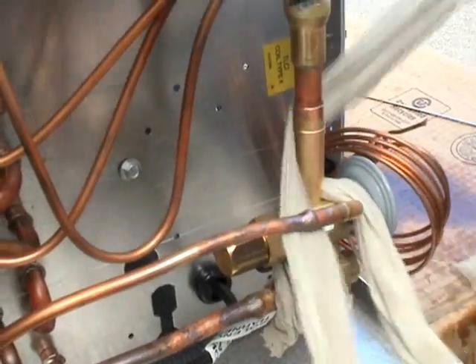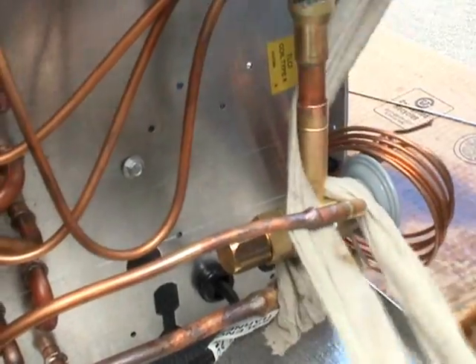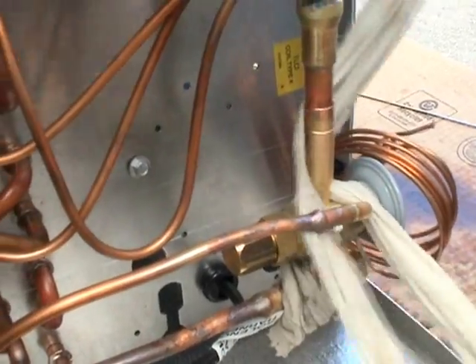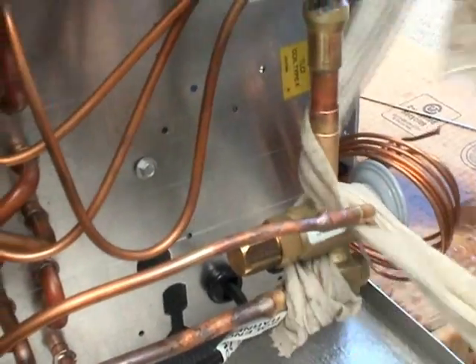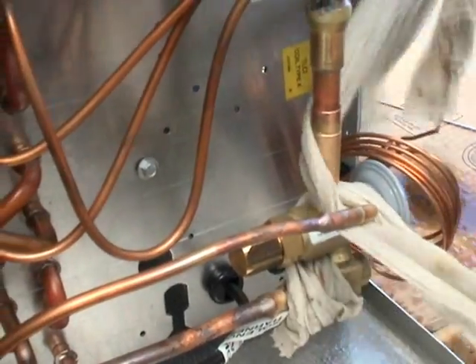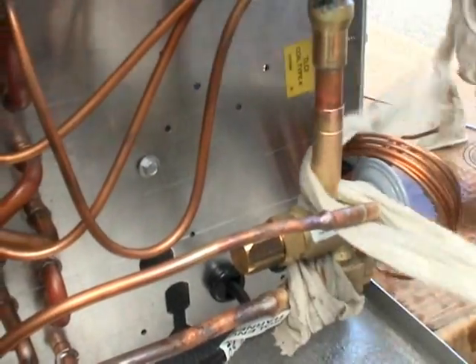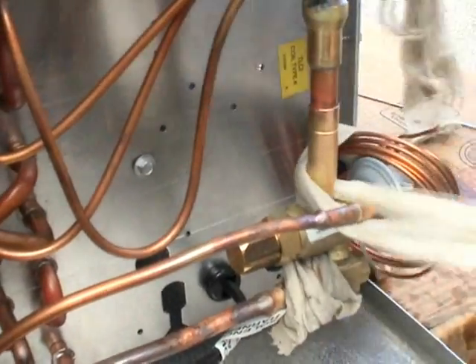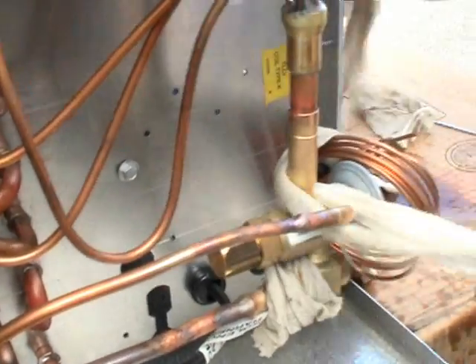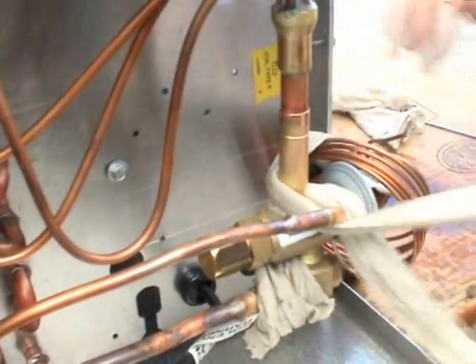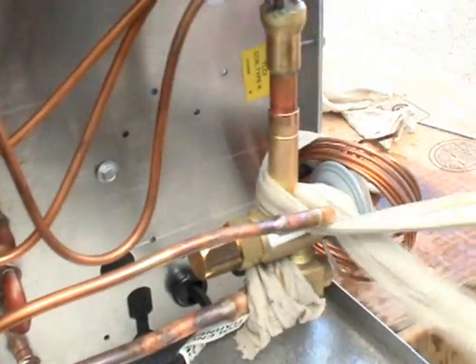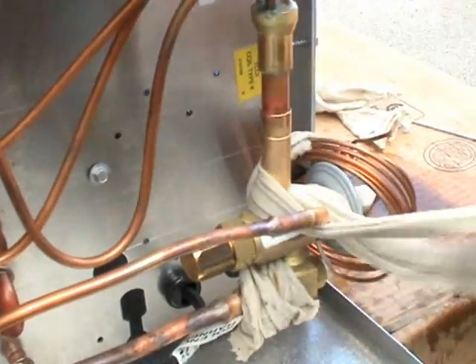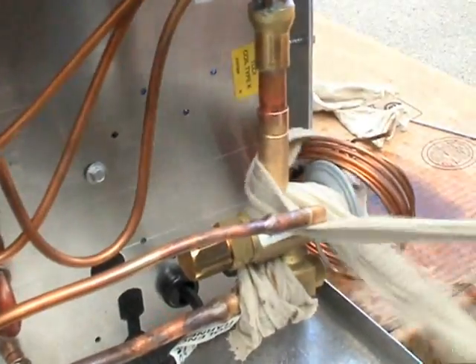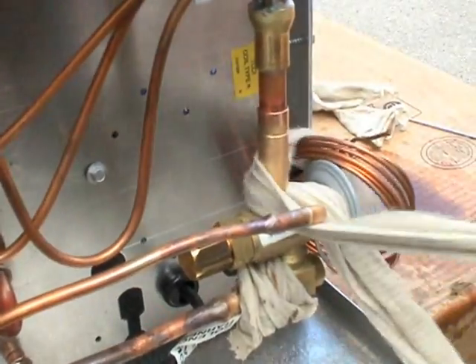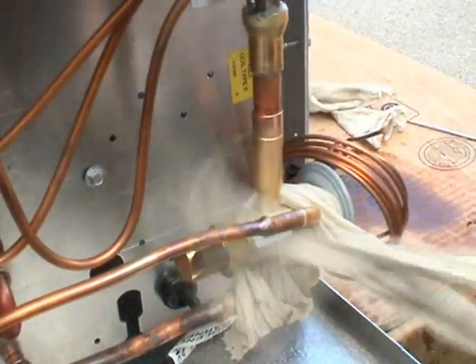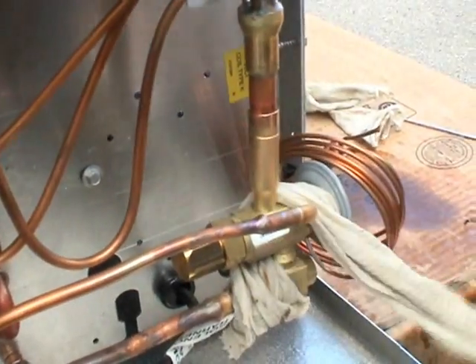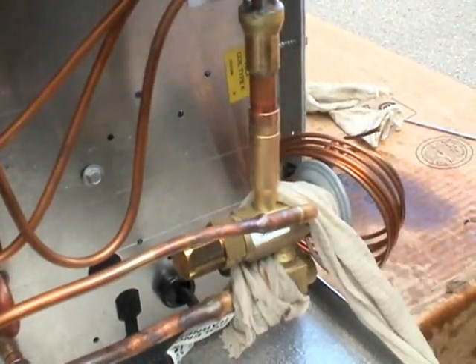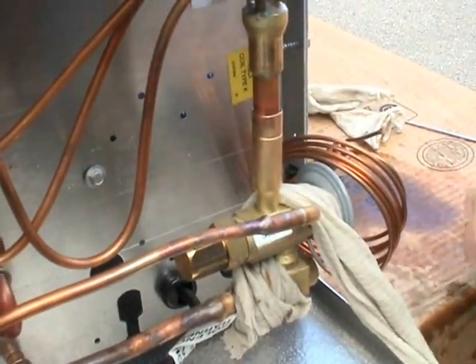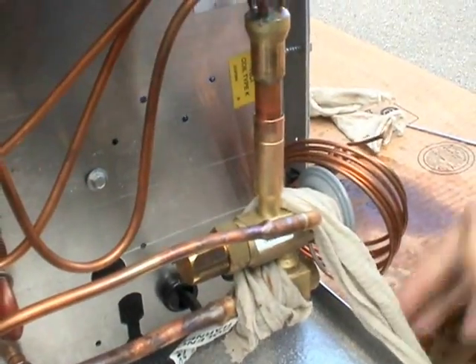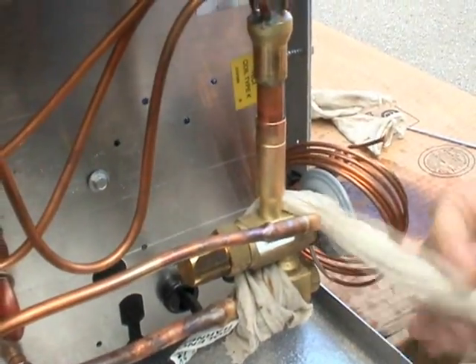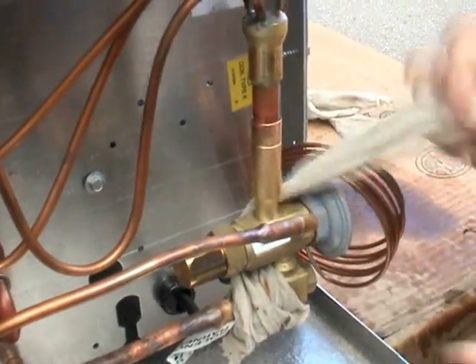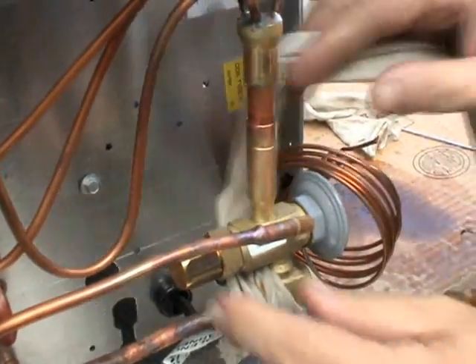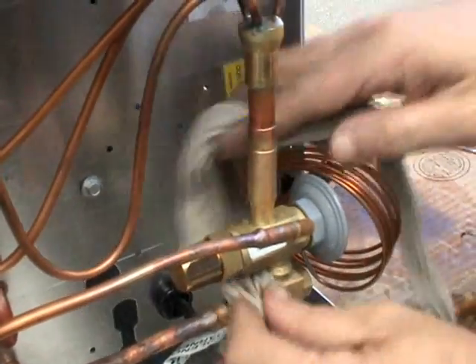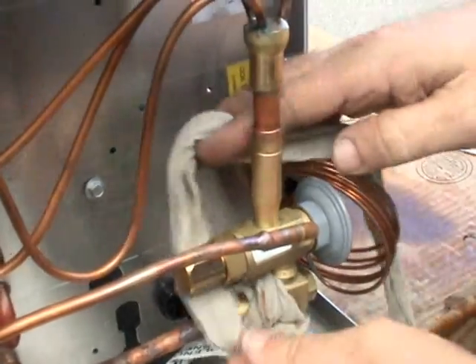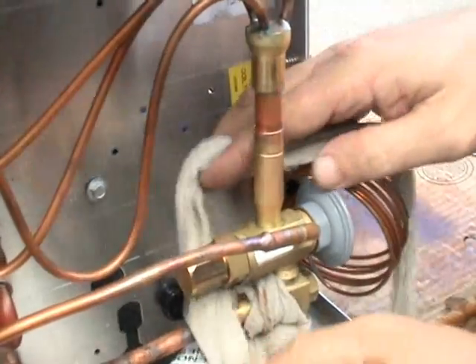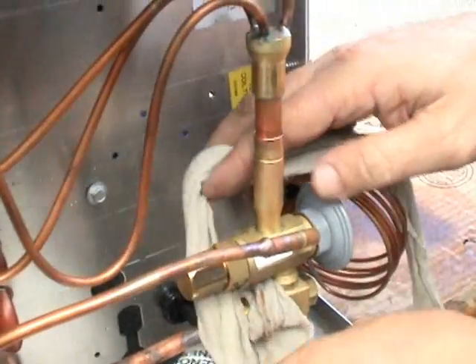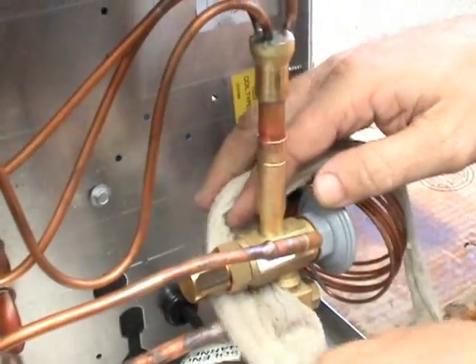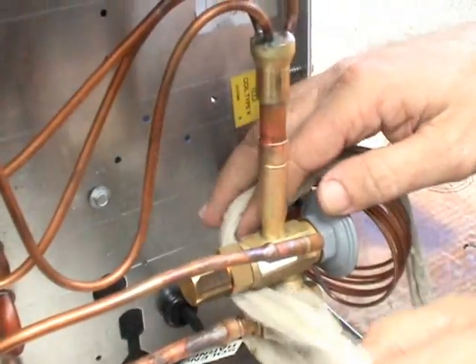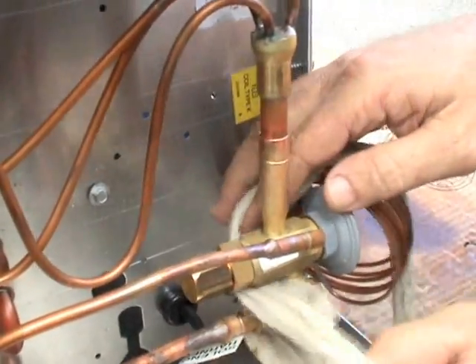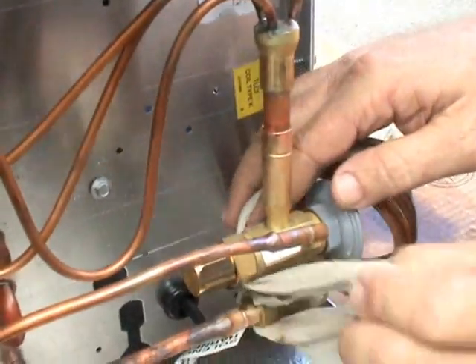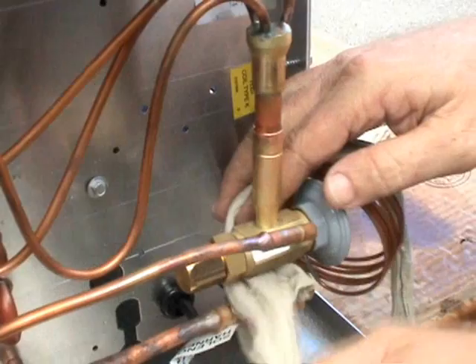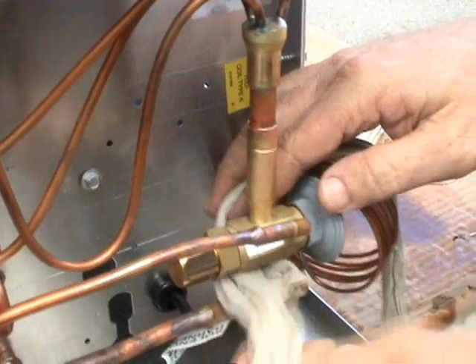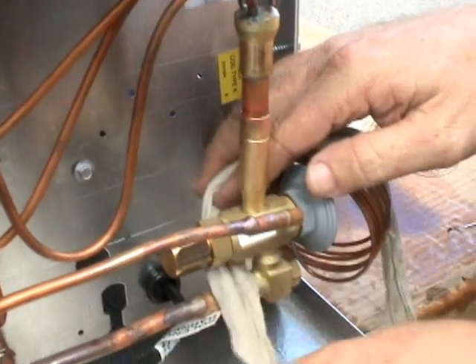While I've got this off, what I might as well do is just go ahead and re-wet it.